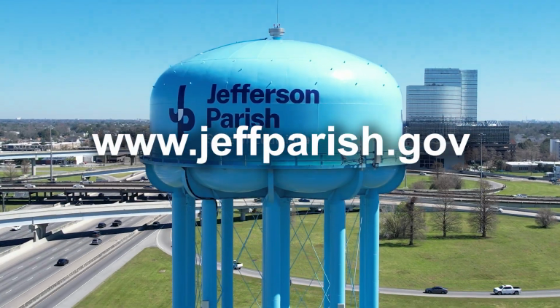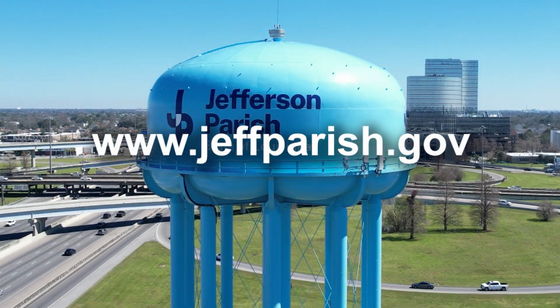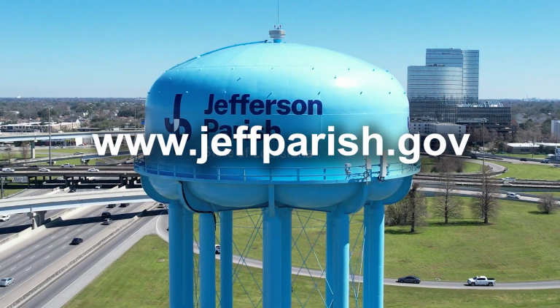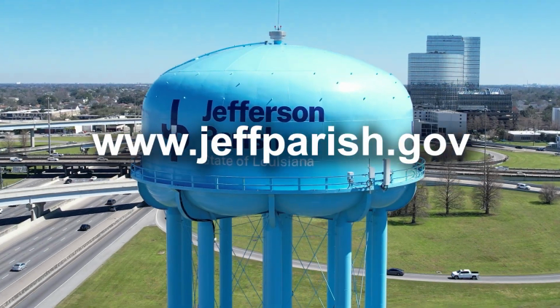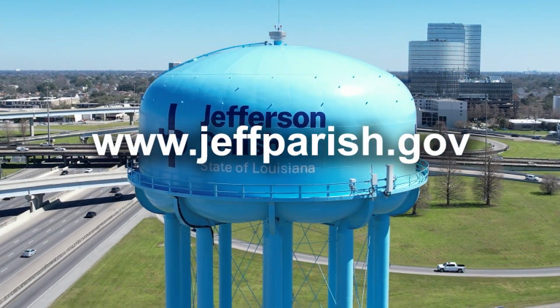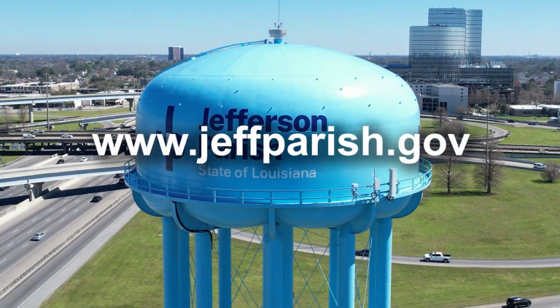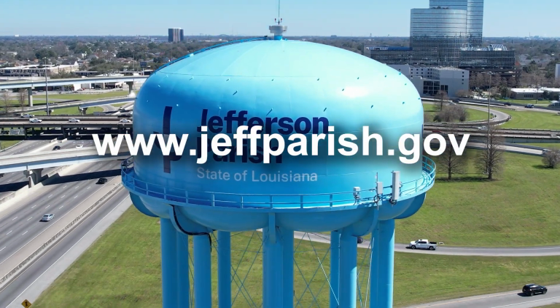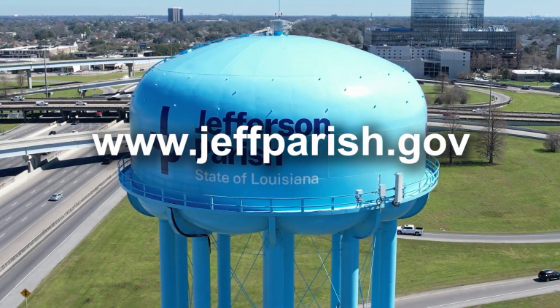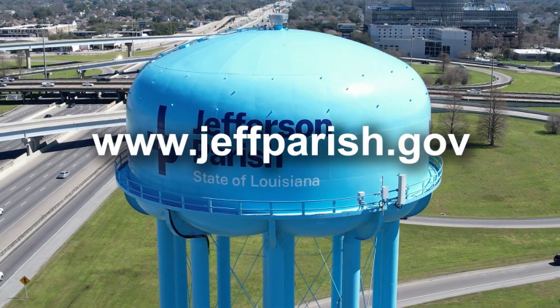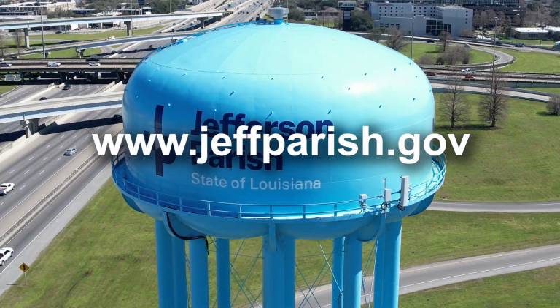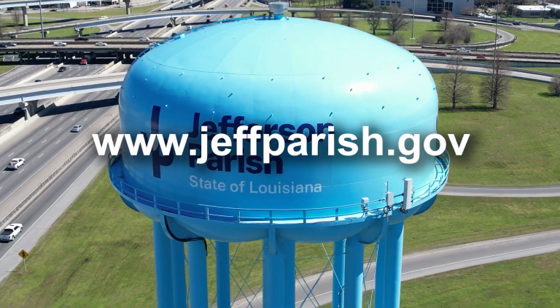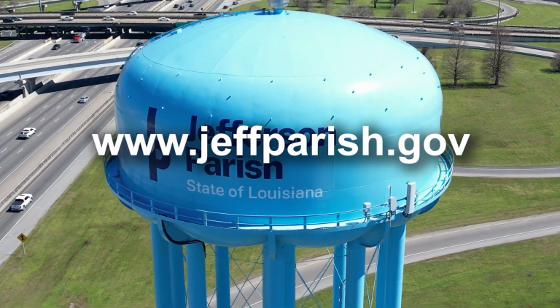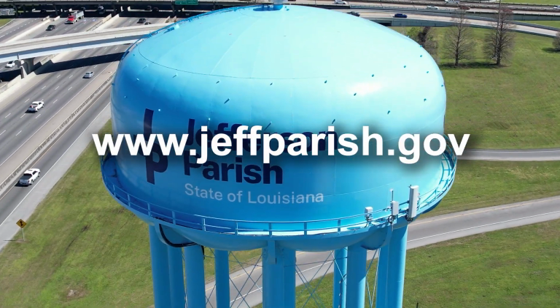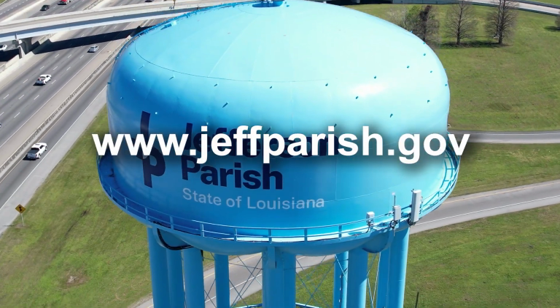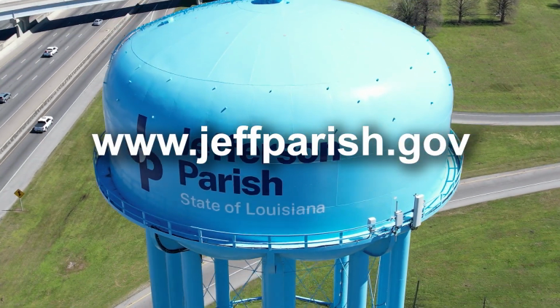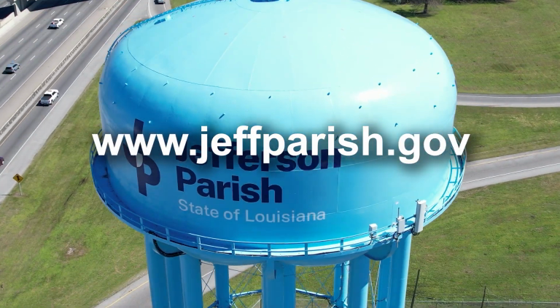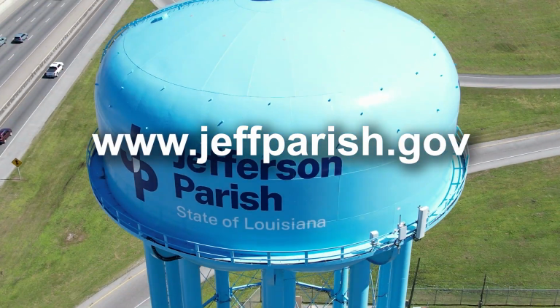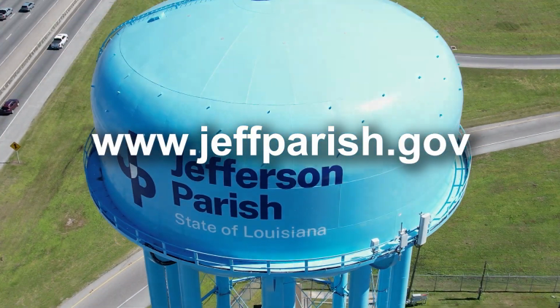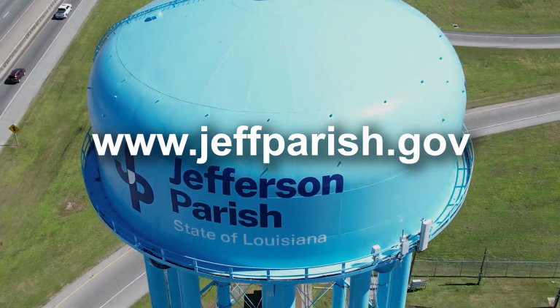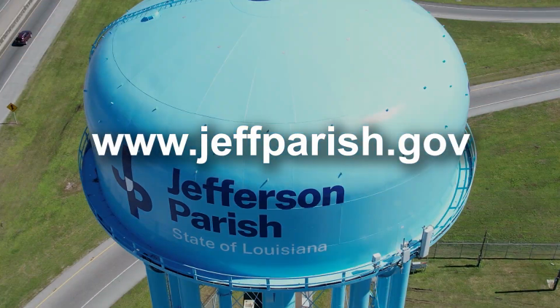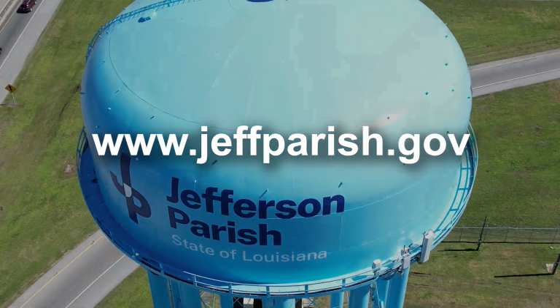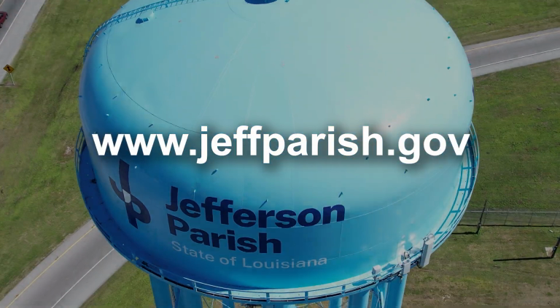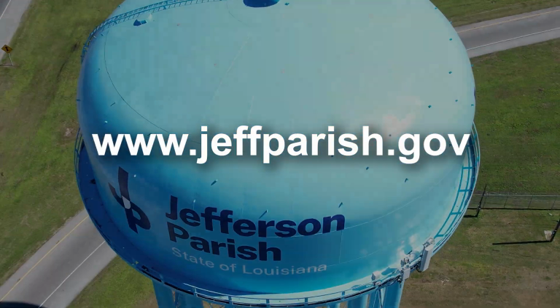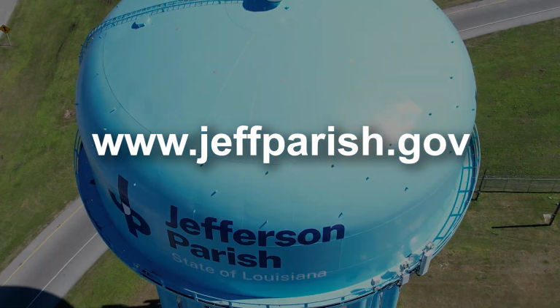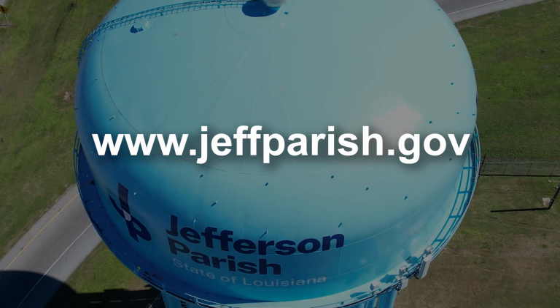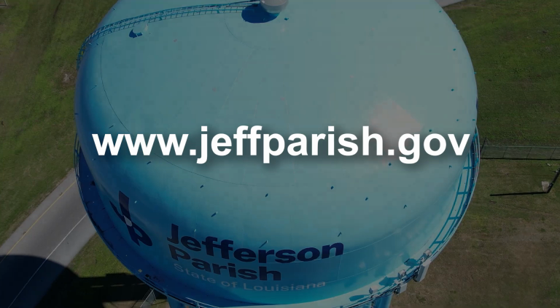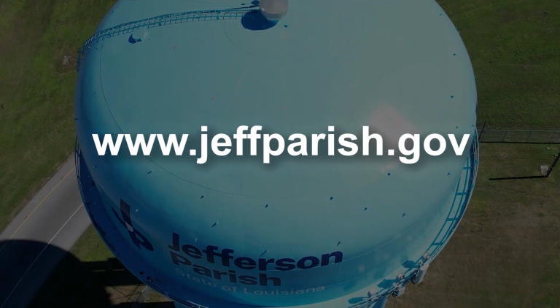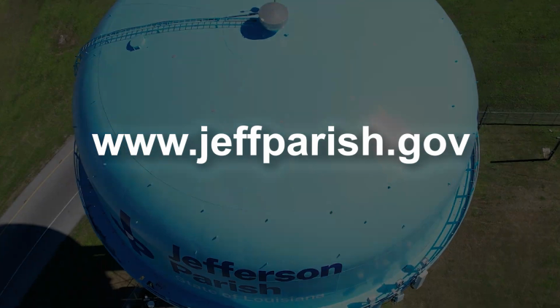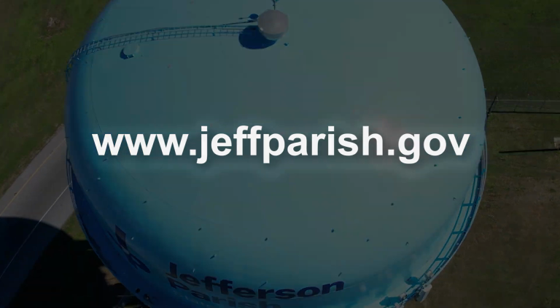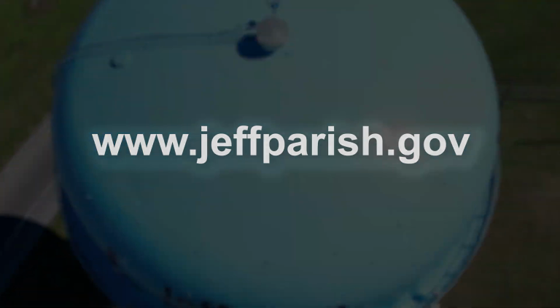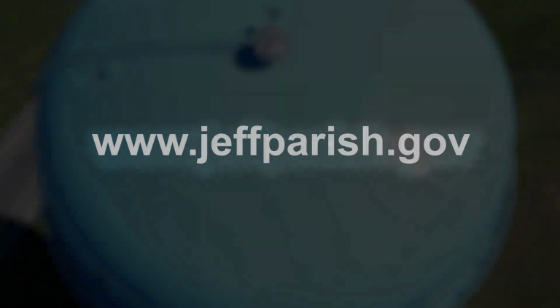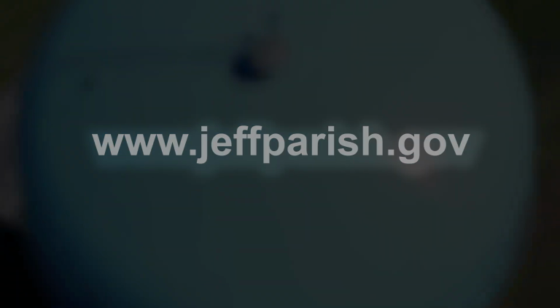To learn more, visit the Jefferson Parish Water Department website at www.jeffparish.gov.